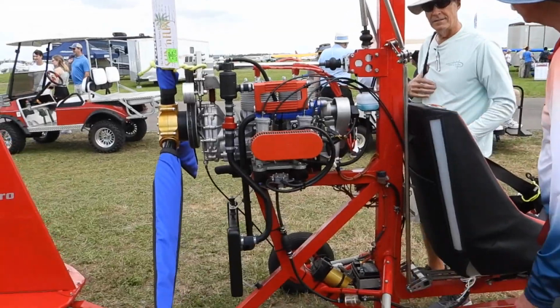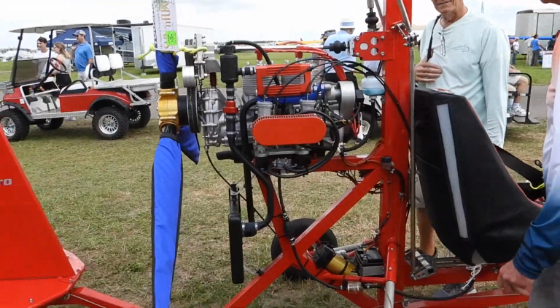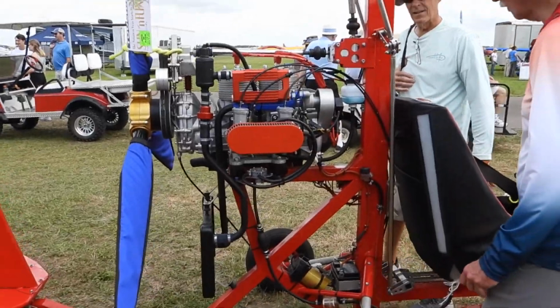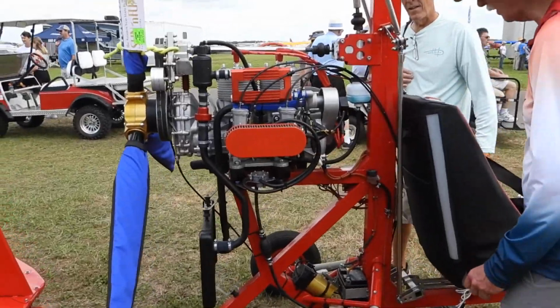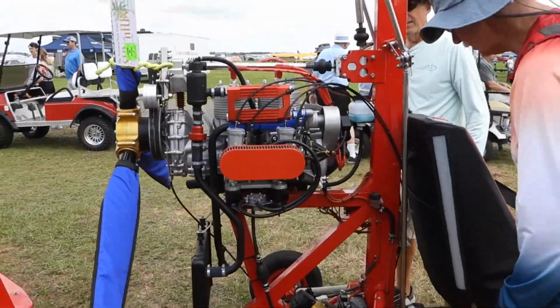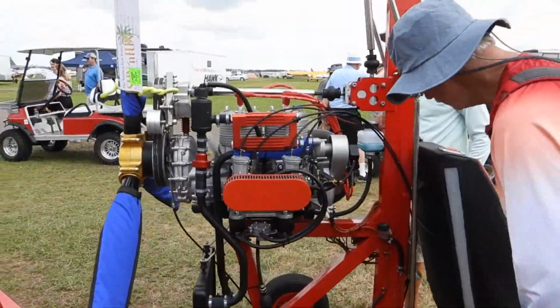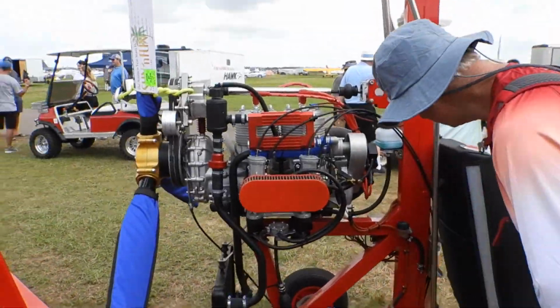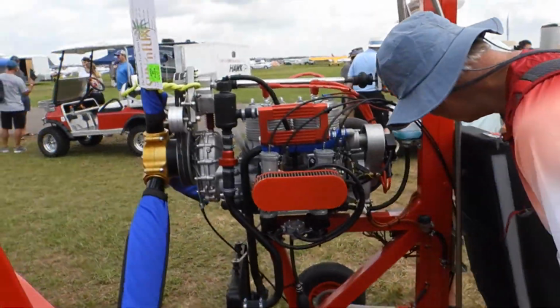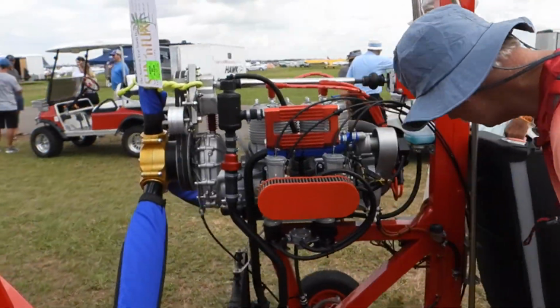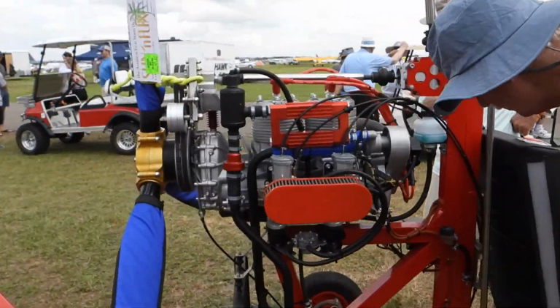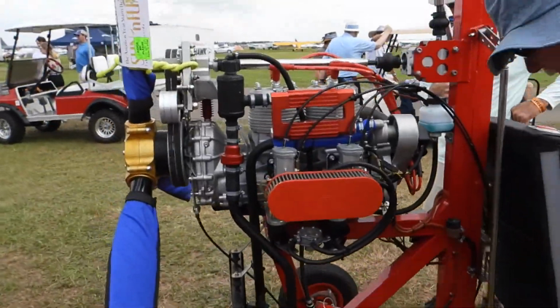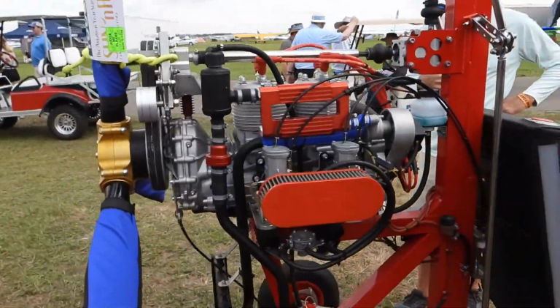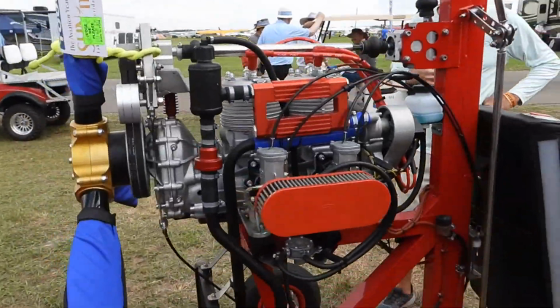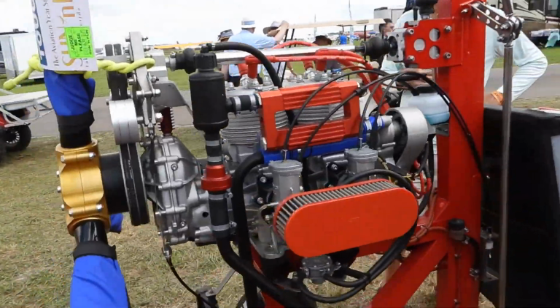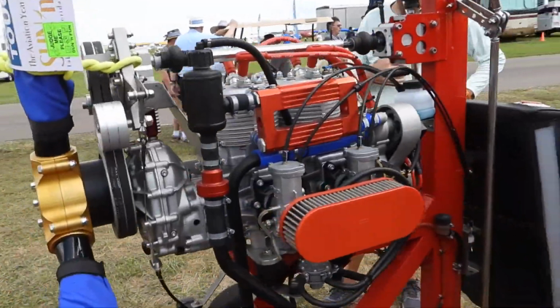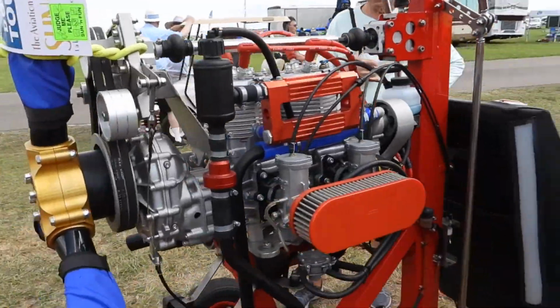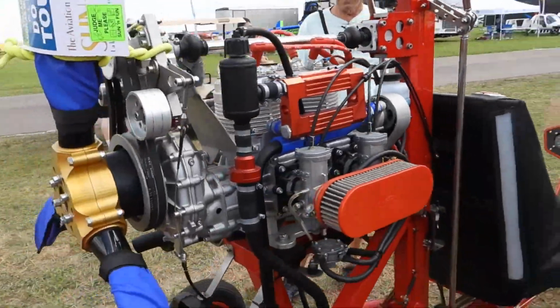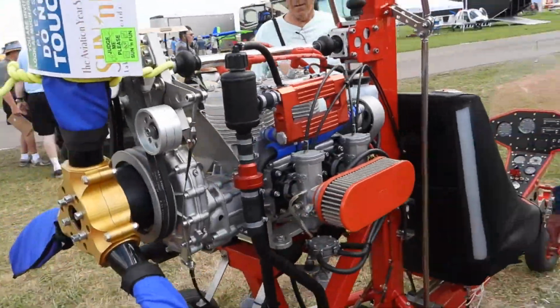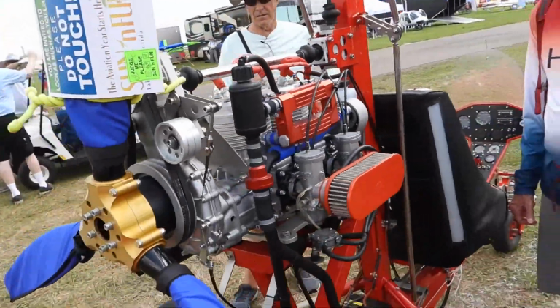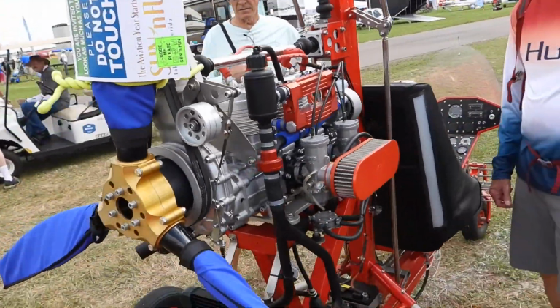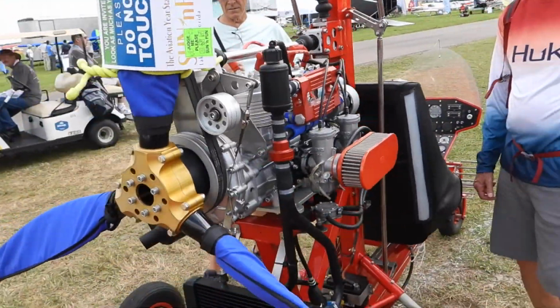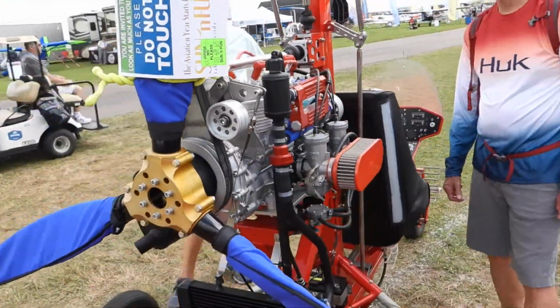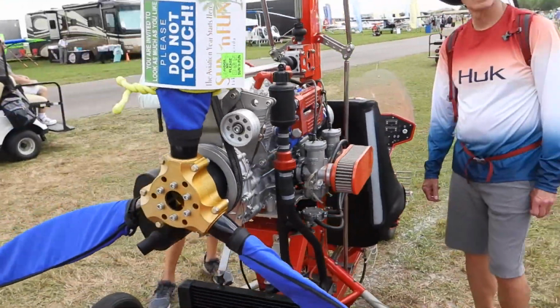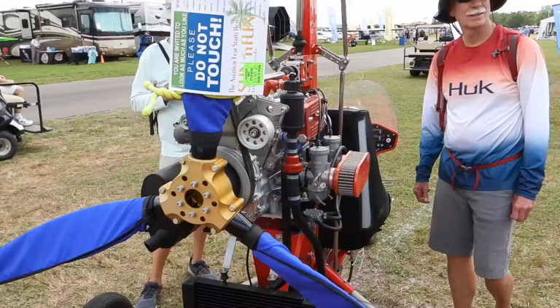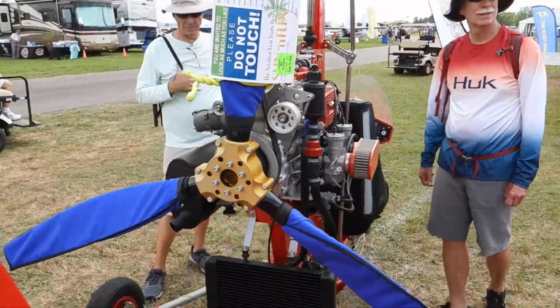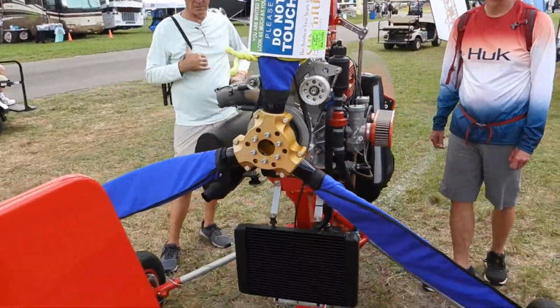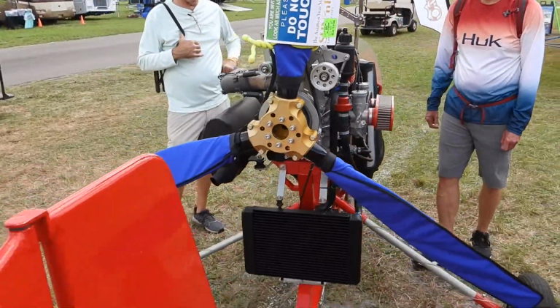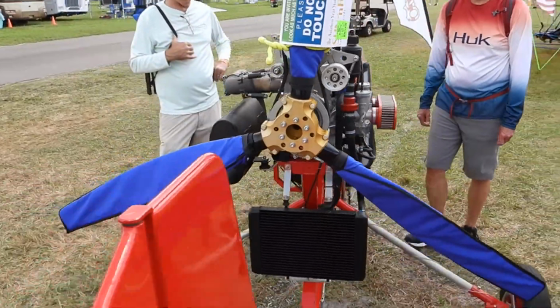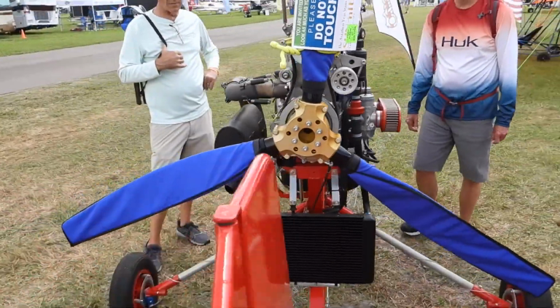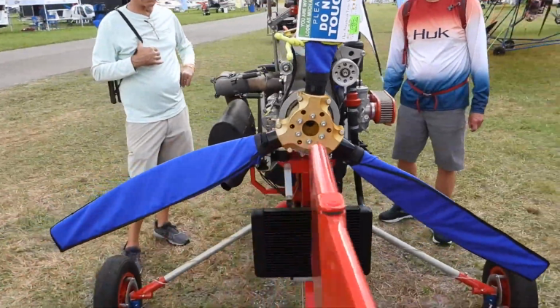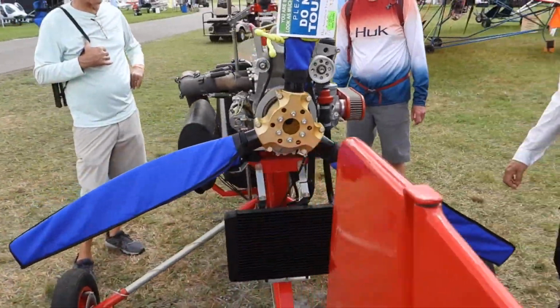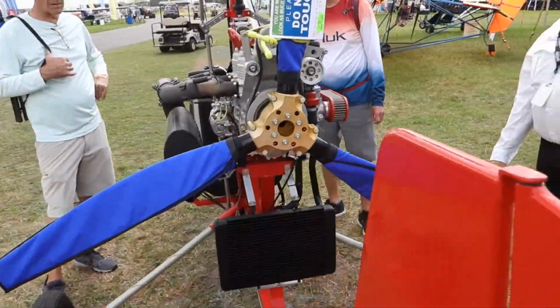What kind of motor is this? This is a Simonini Victor II, 102 horsepower.